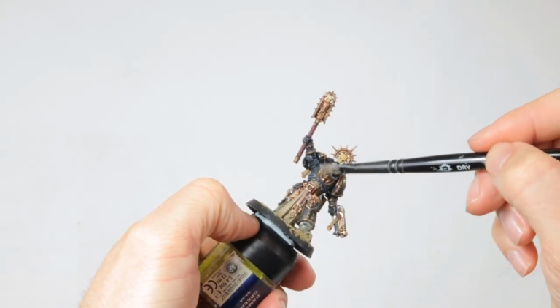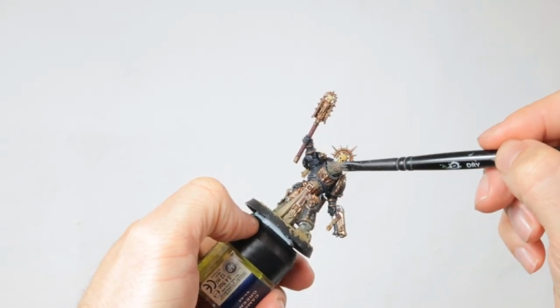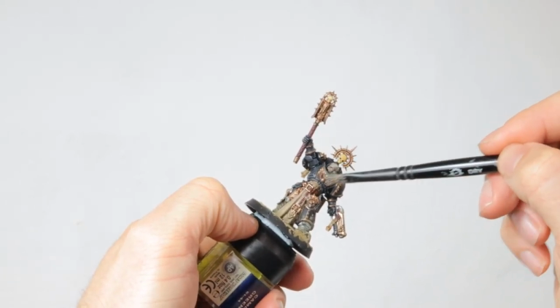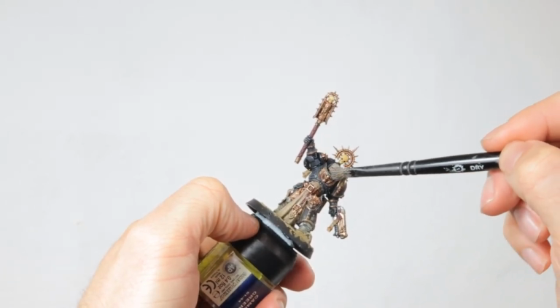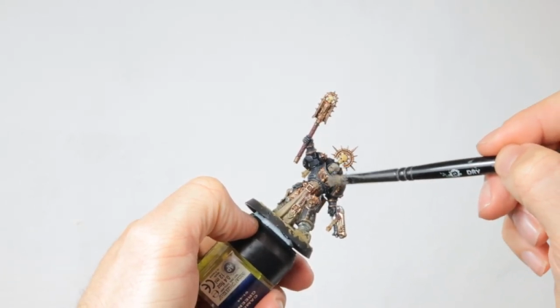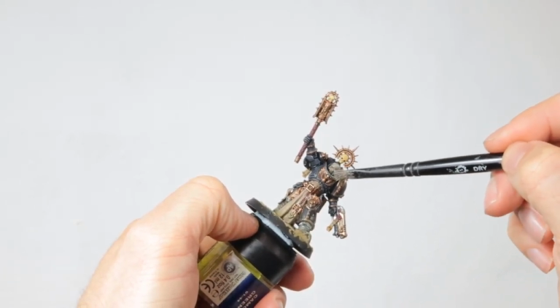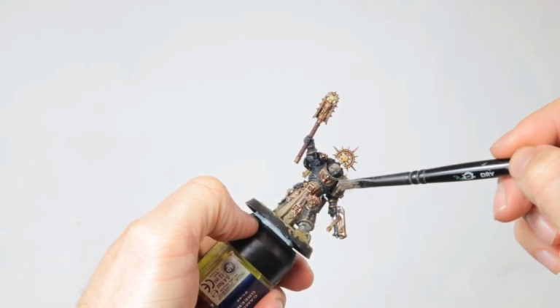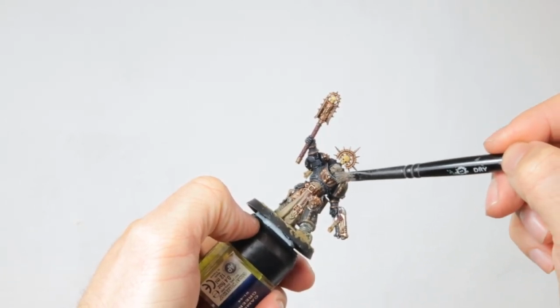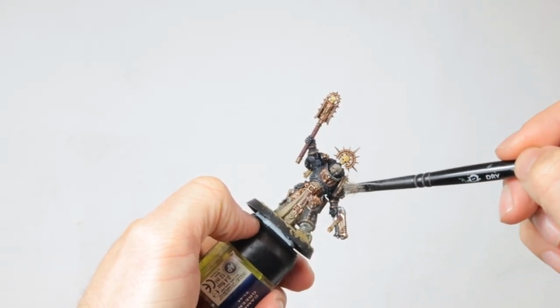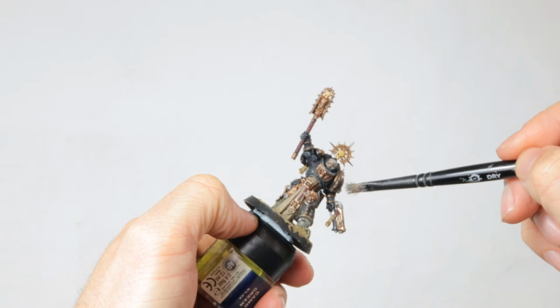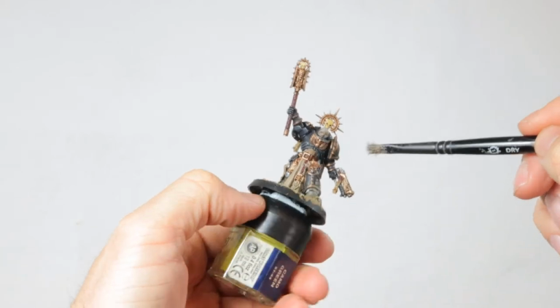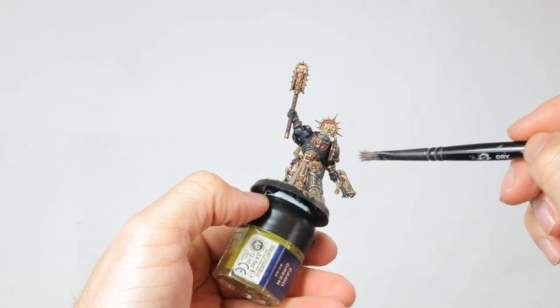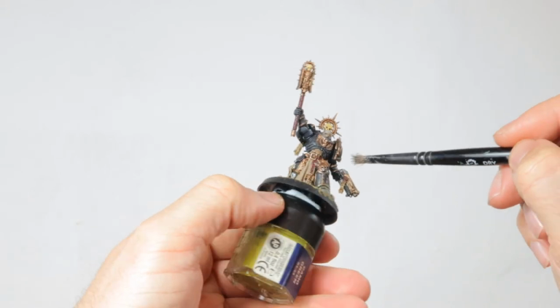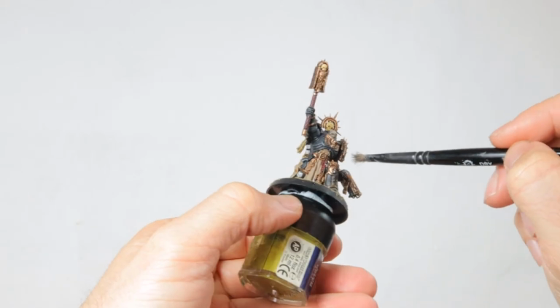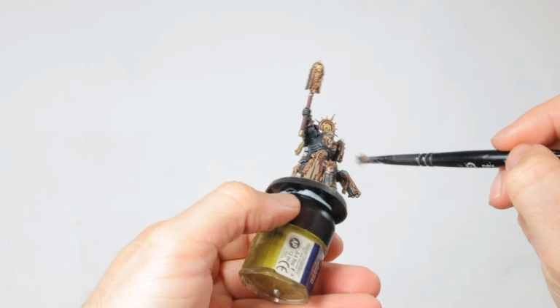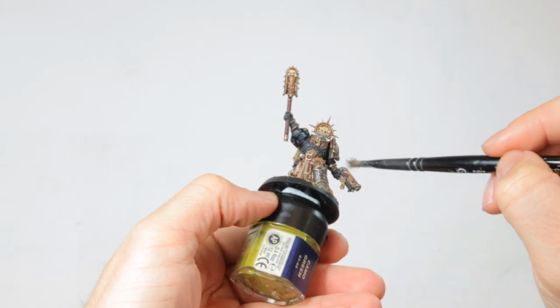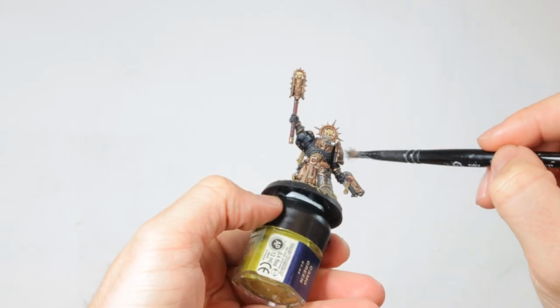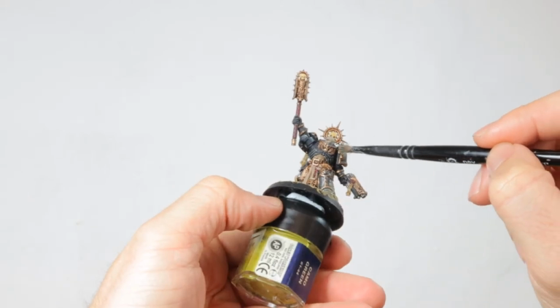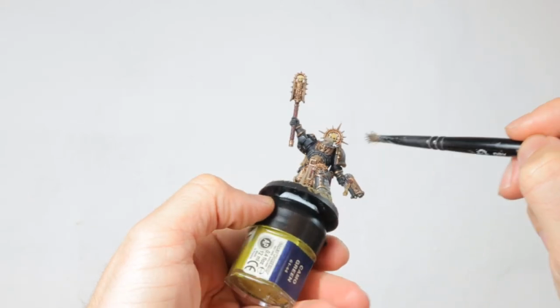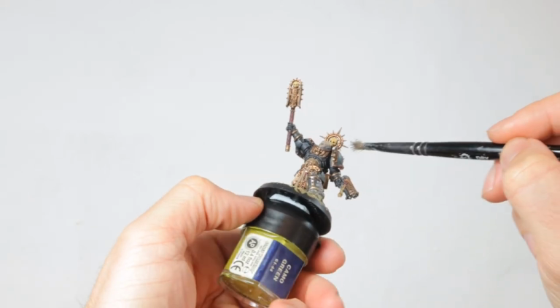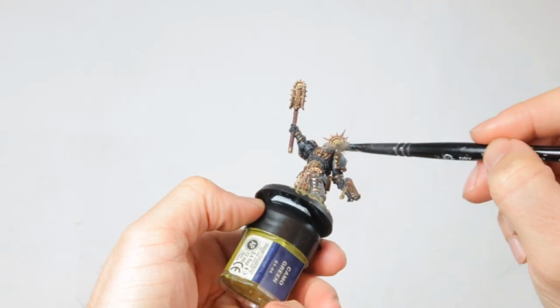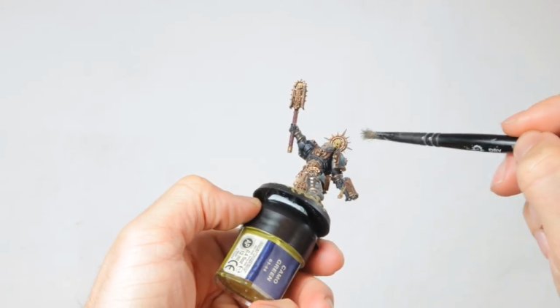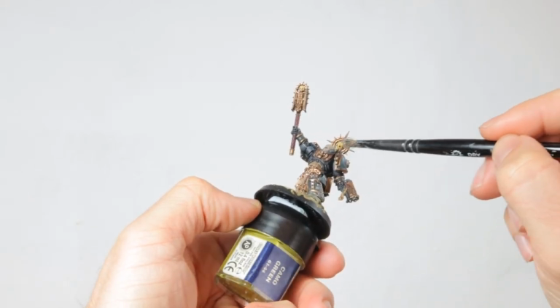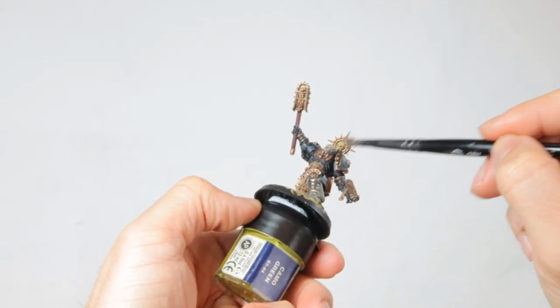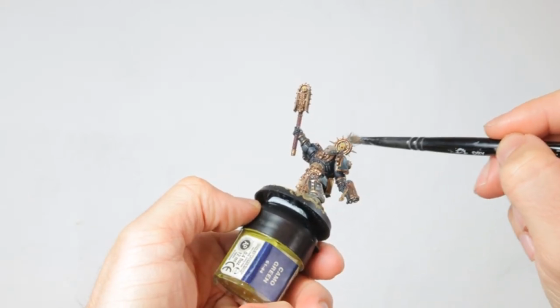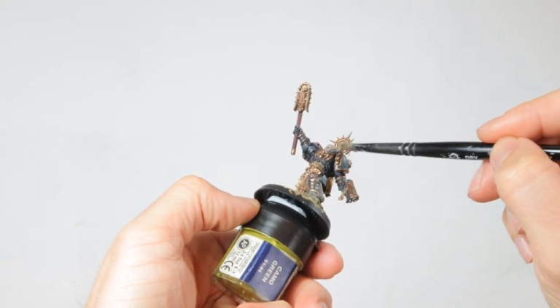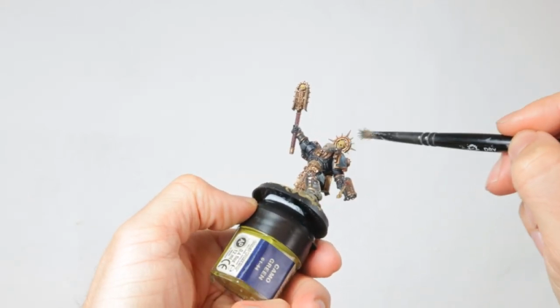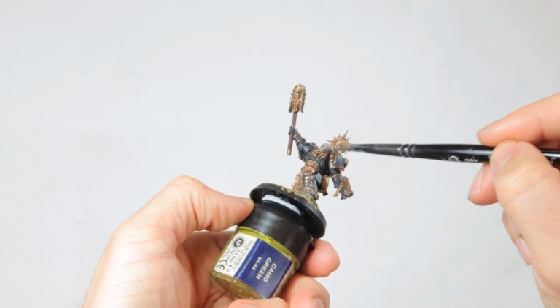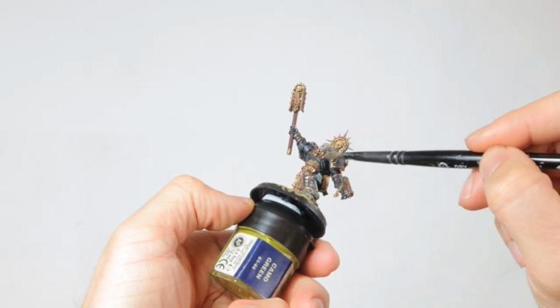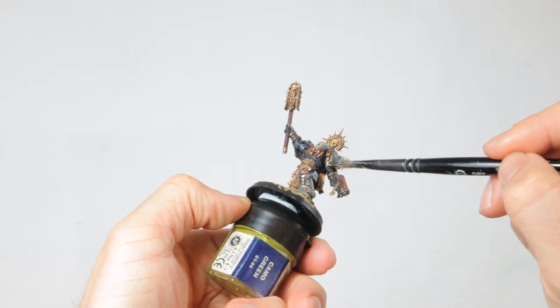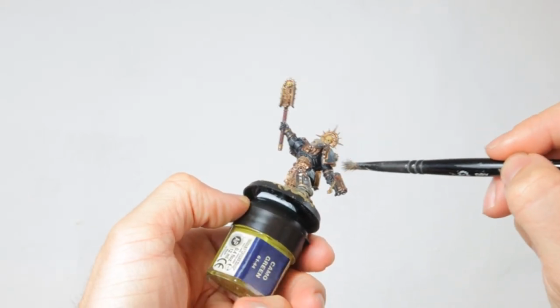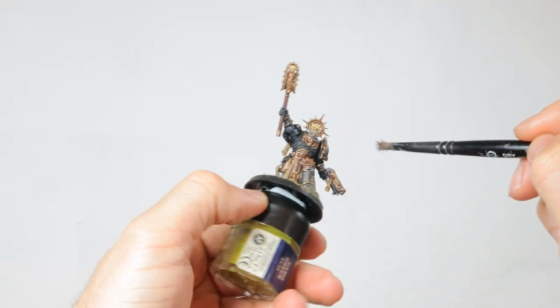Since I have my Leadbelcher open, I use it to paint the metal studs in the head of the Chaplain and the skull on his backpack.